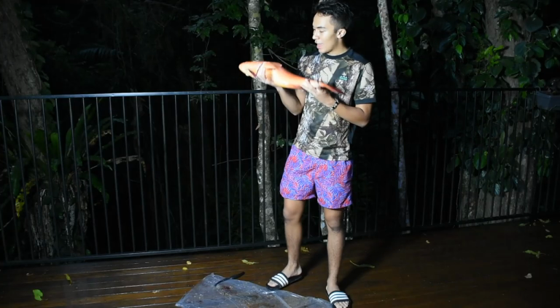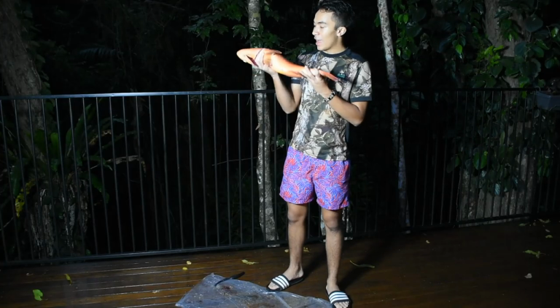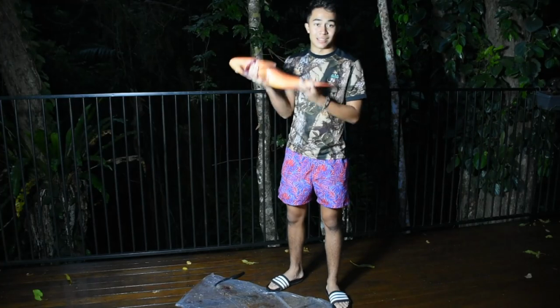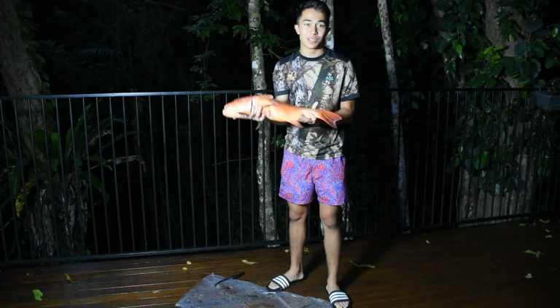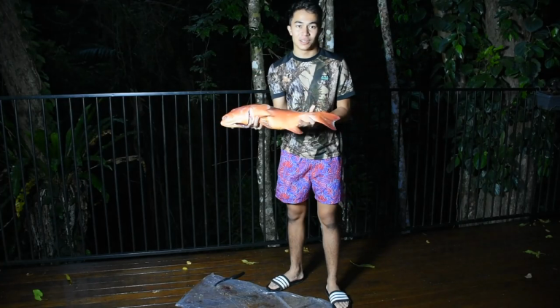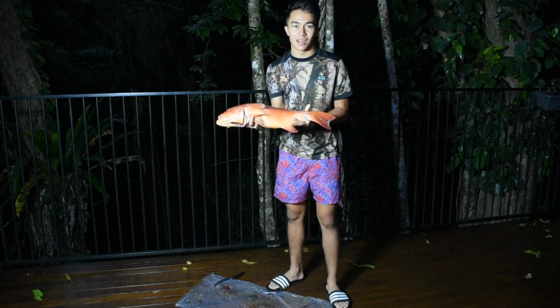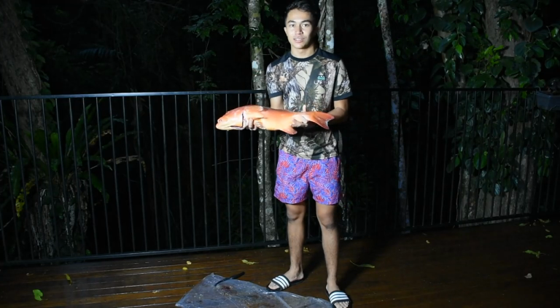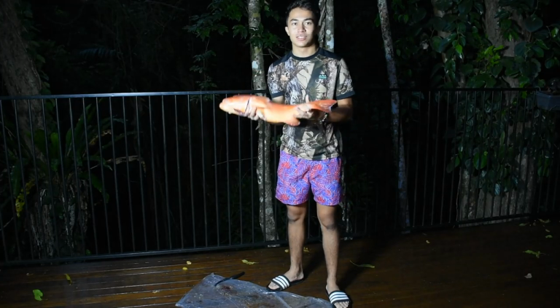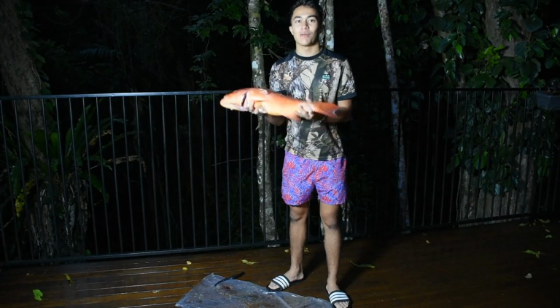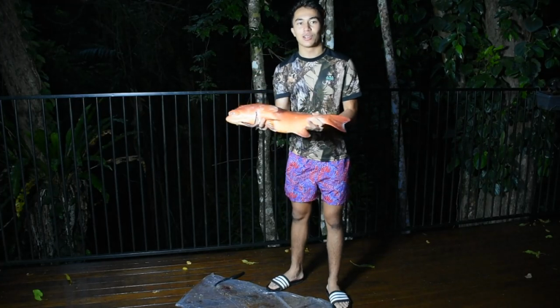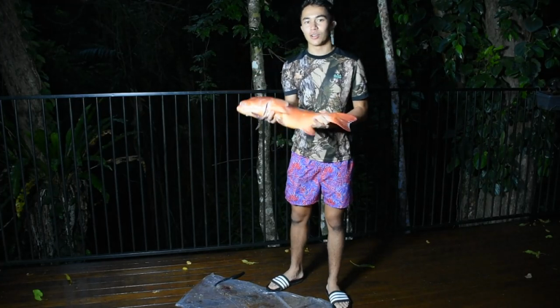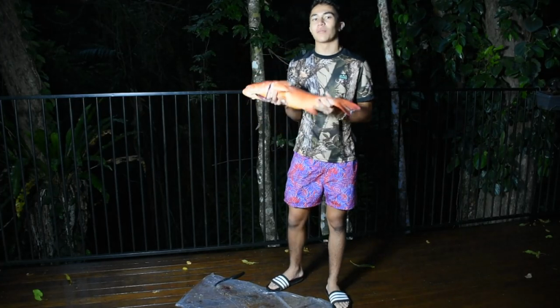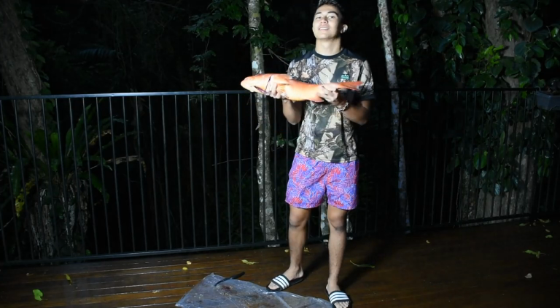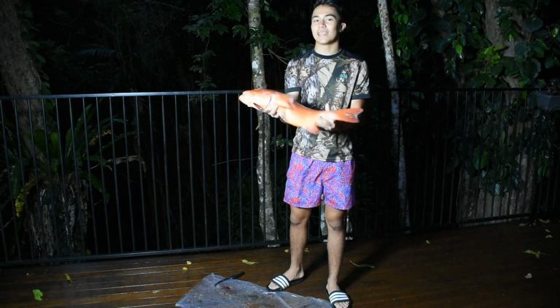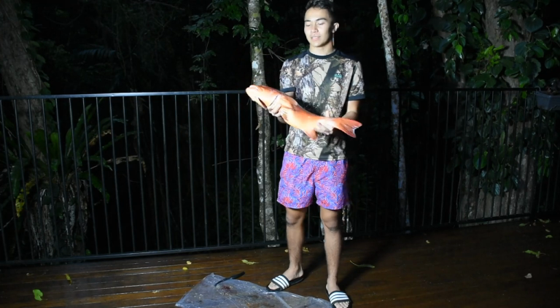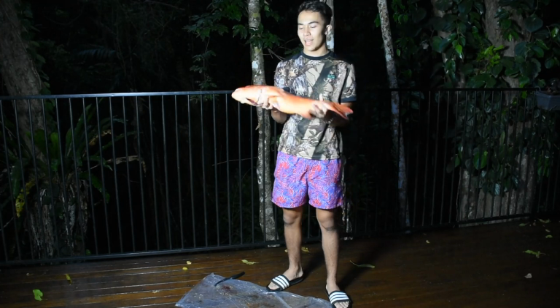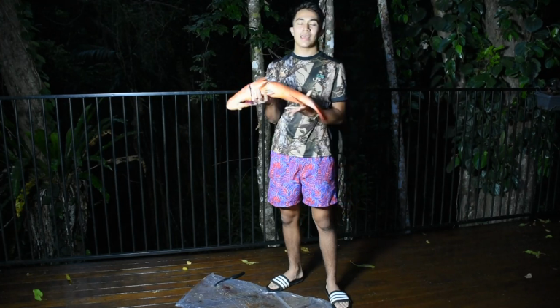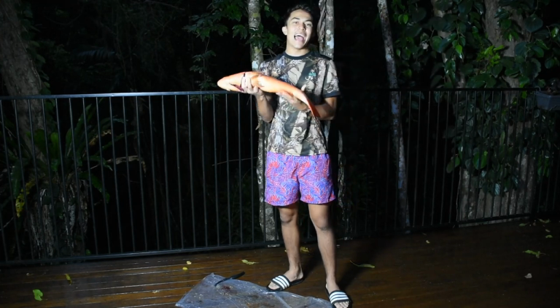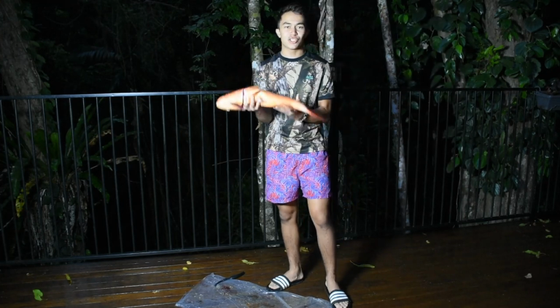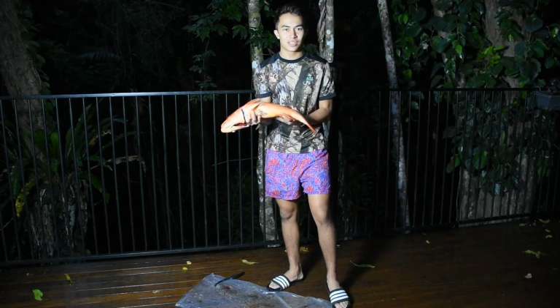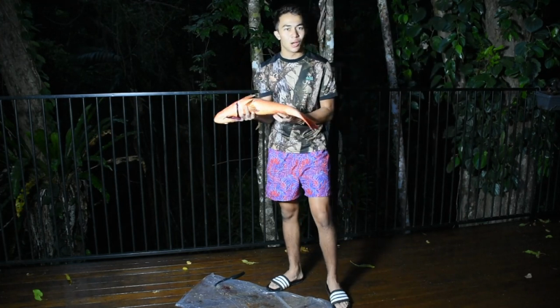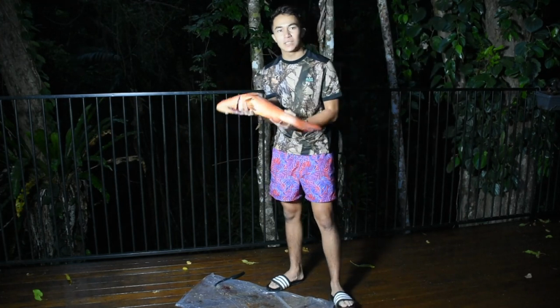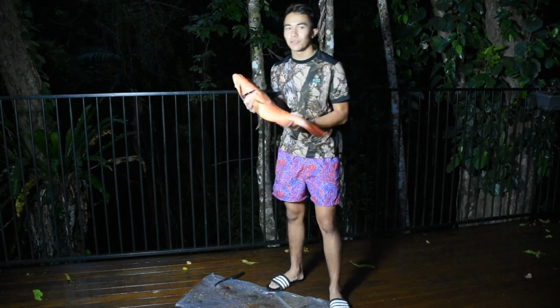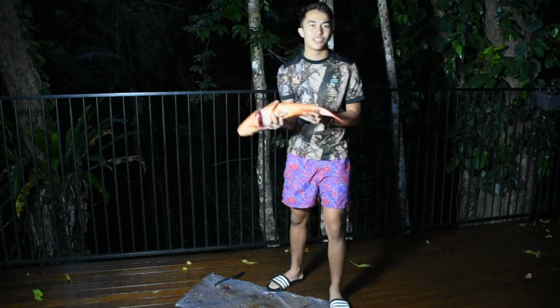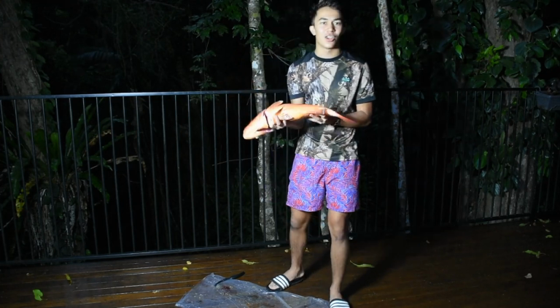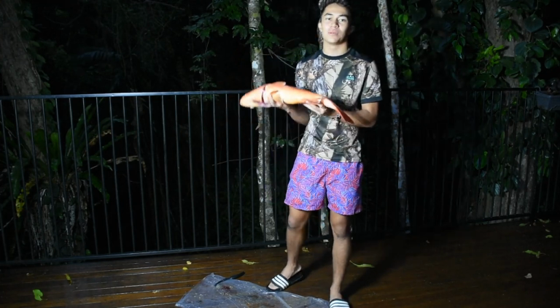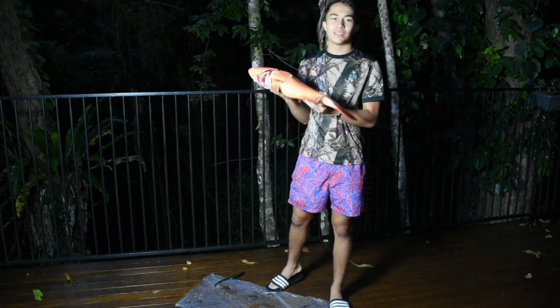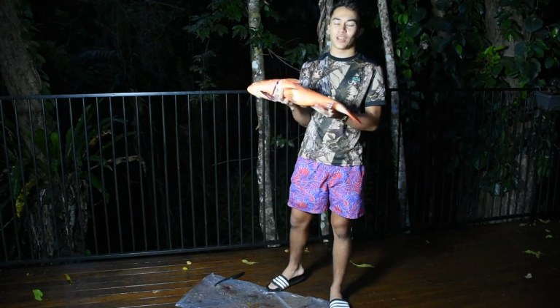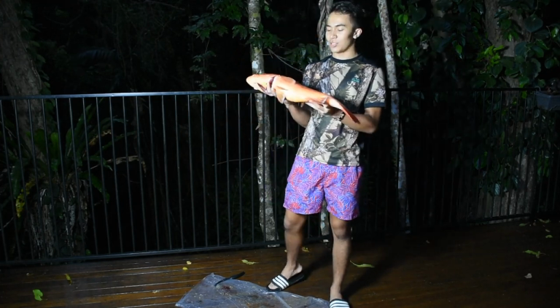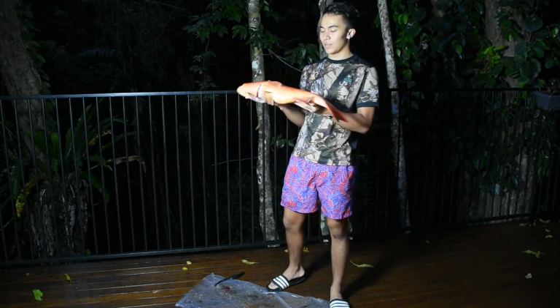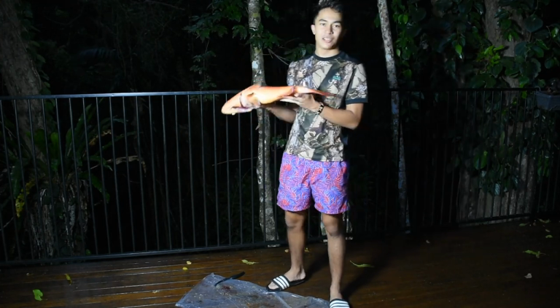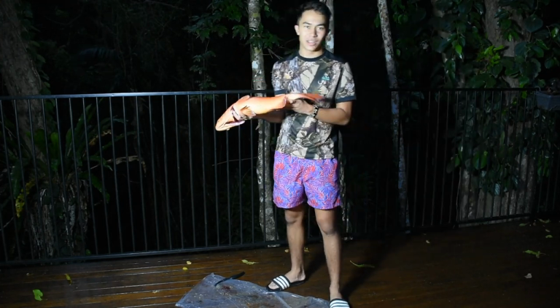And it's absolutely stunning. So today we're going to cook — I'm going to steam it Asian style with different Asian herbs and Asian ingredients.